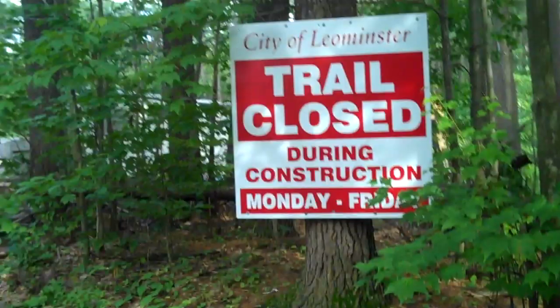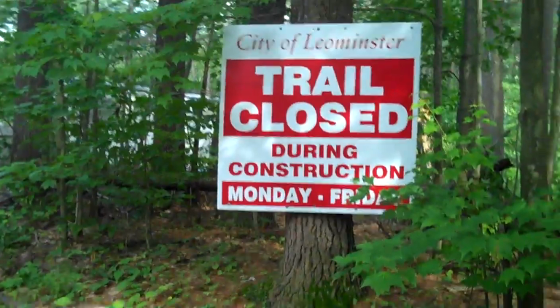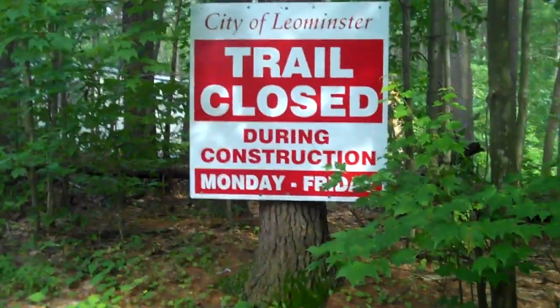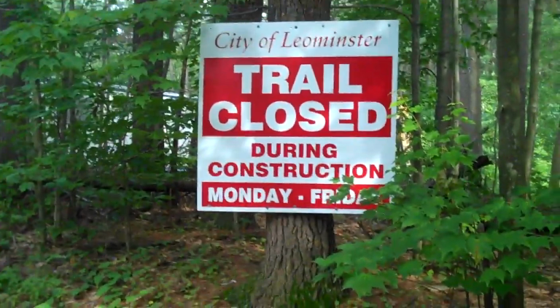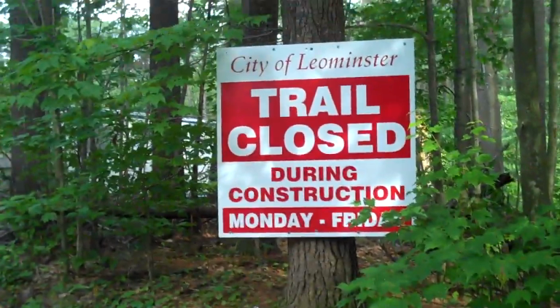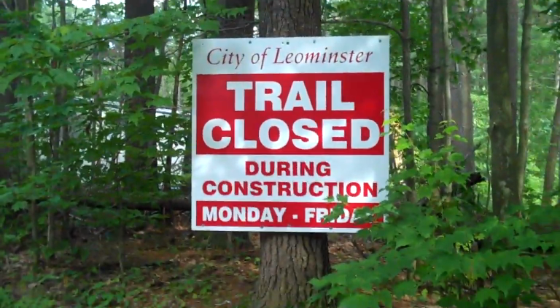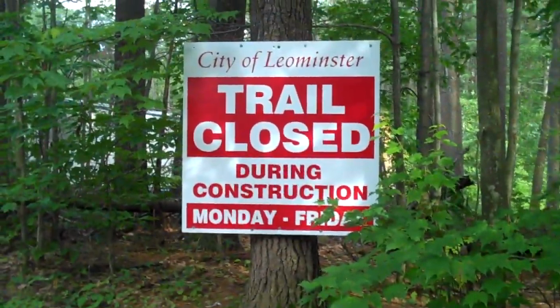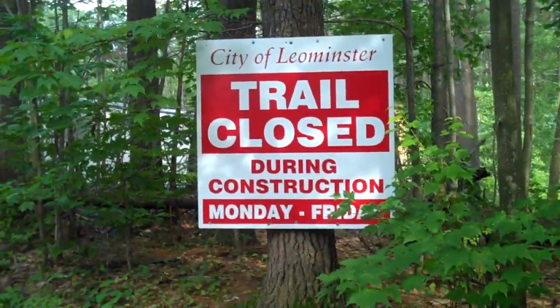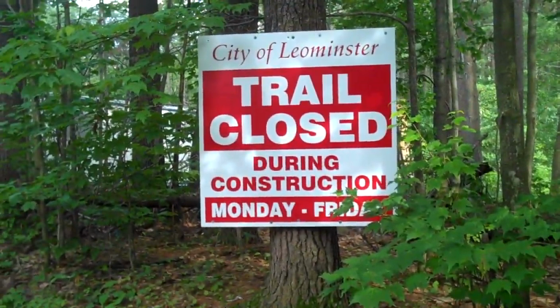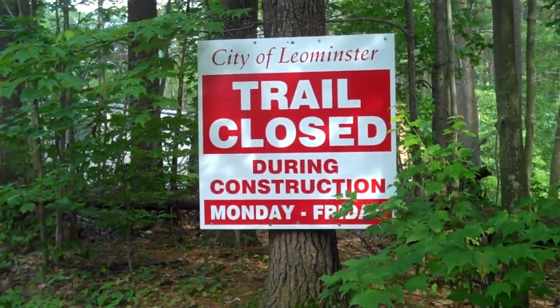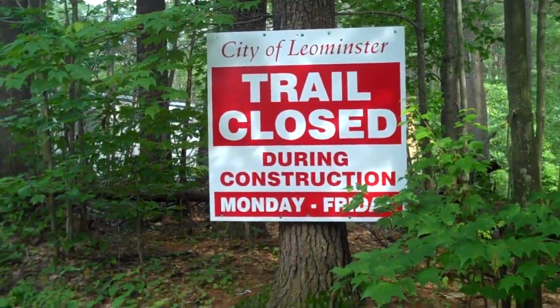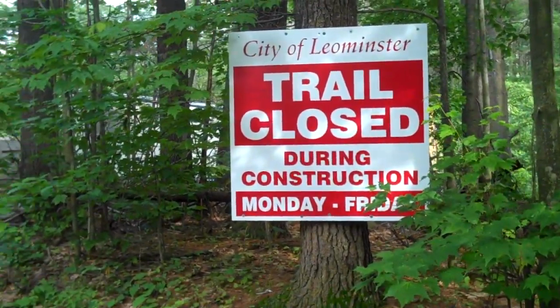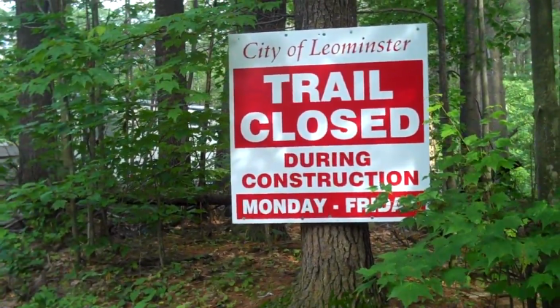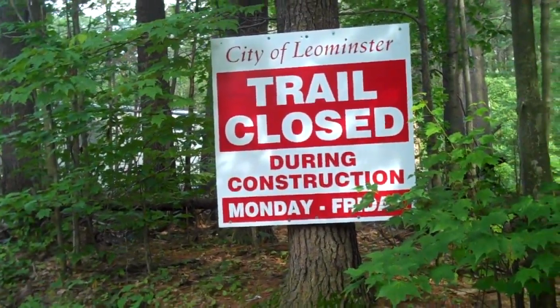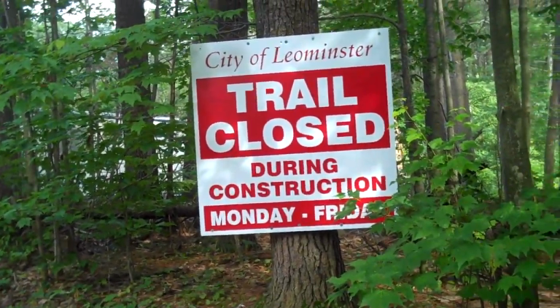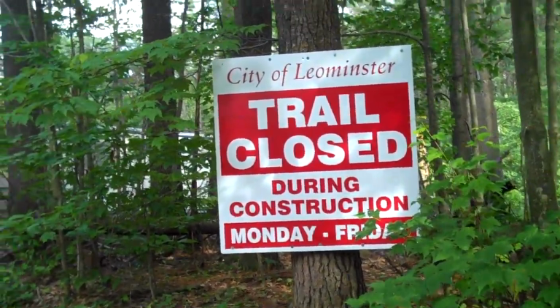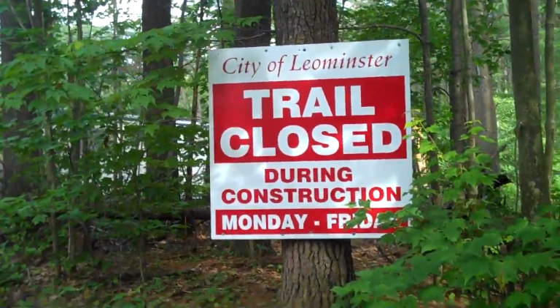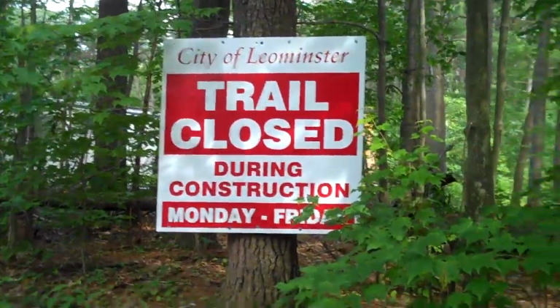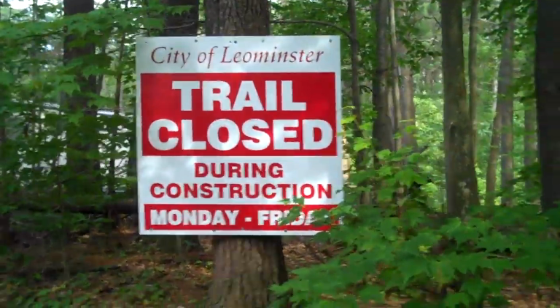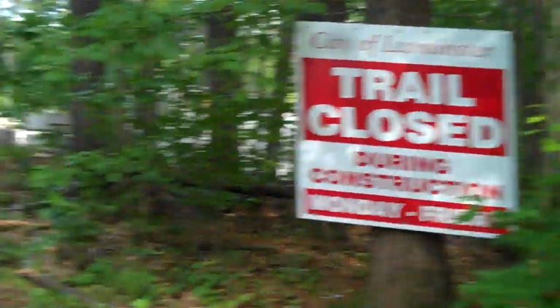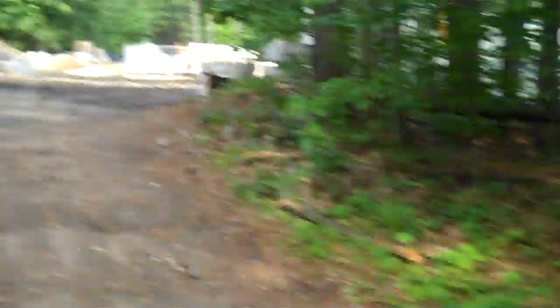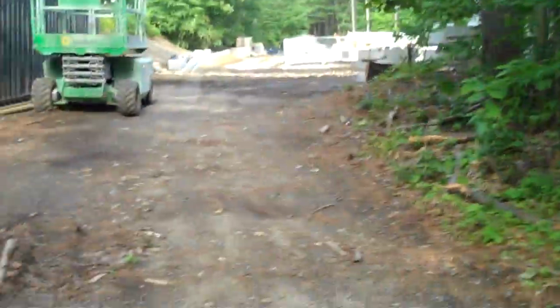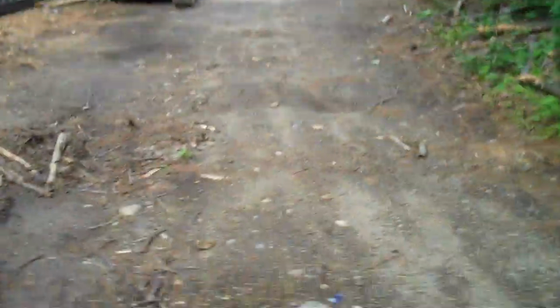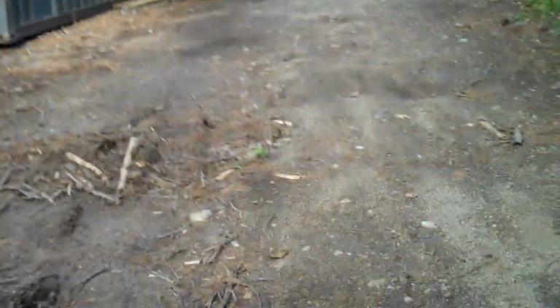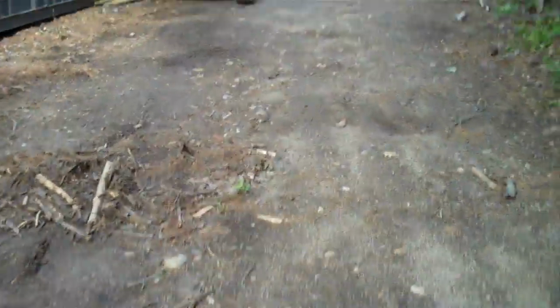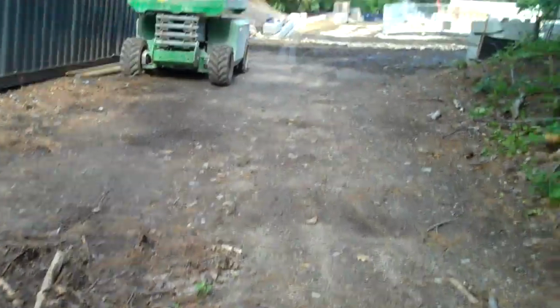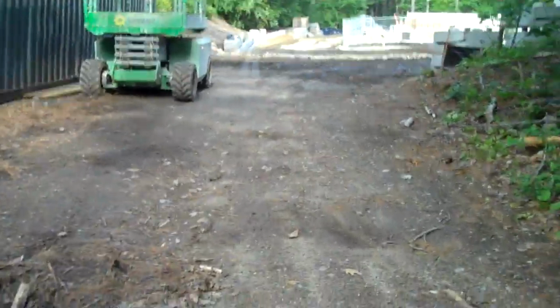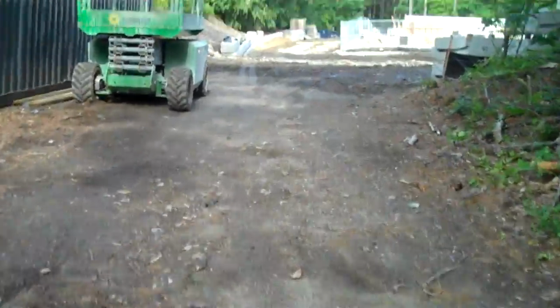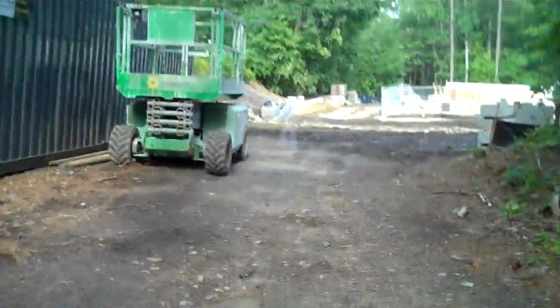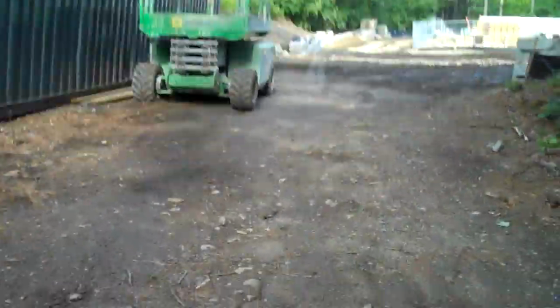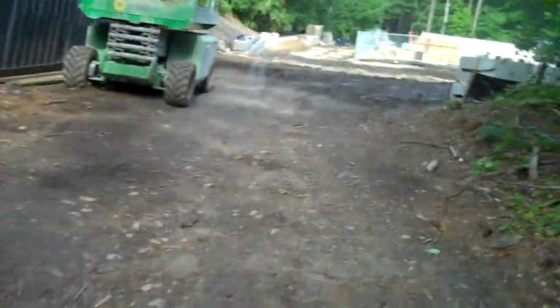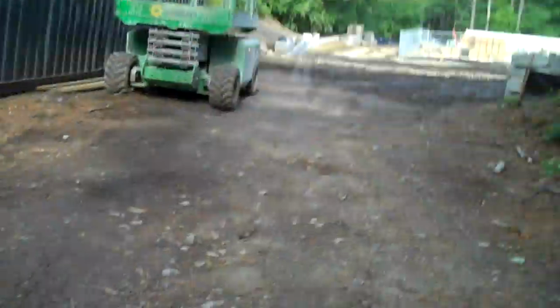As you can see, the trail is closed during construction. There's no construction right now, so let's go take a look.